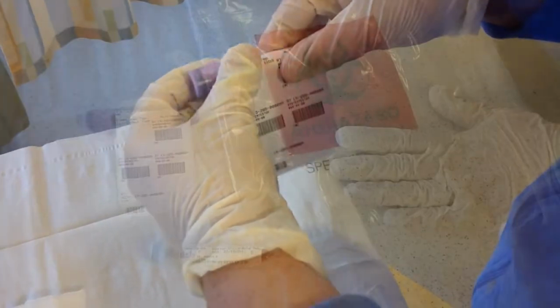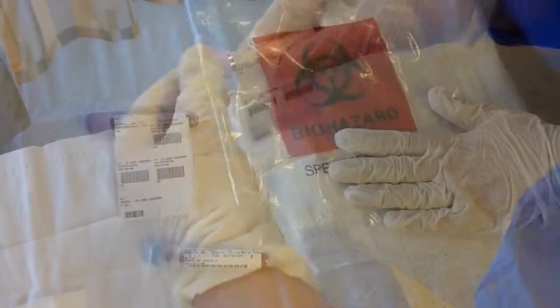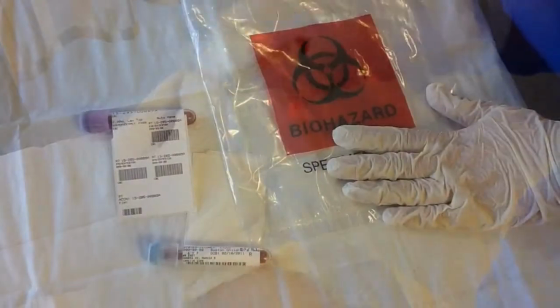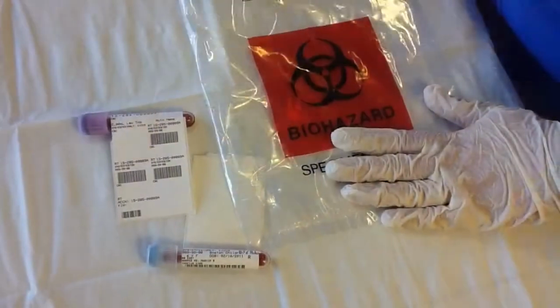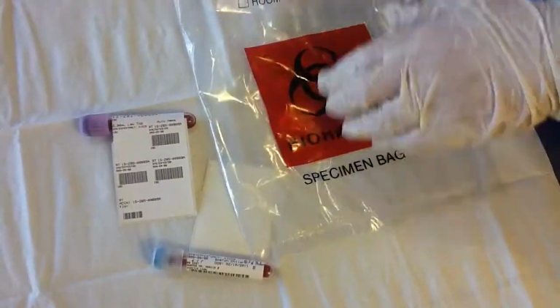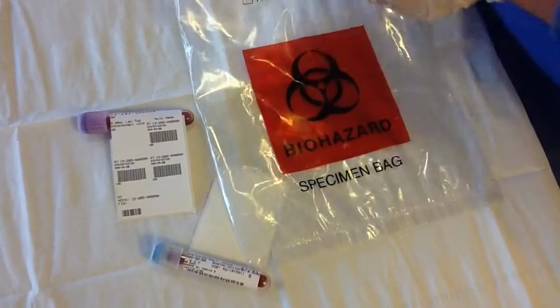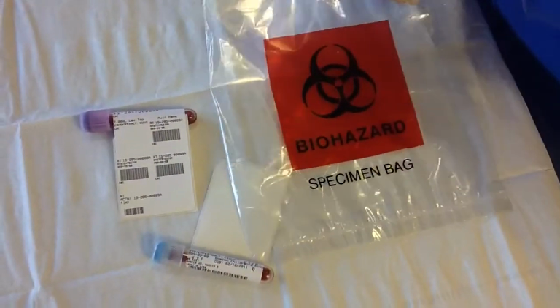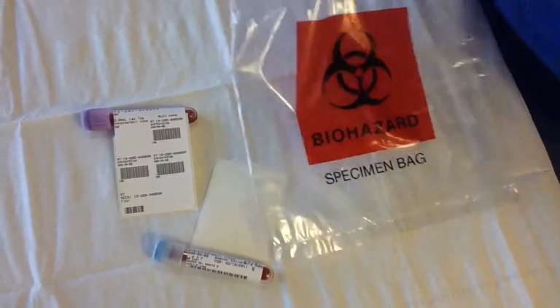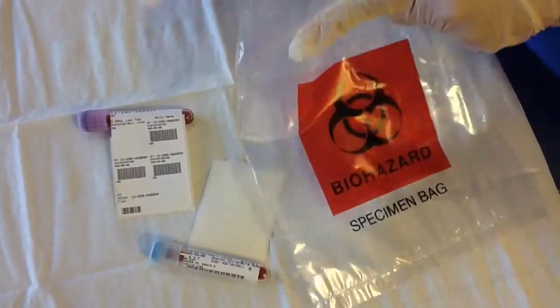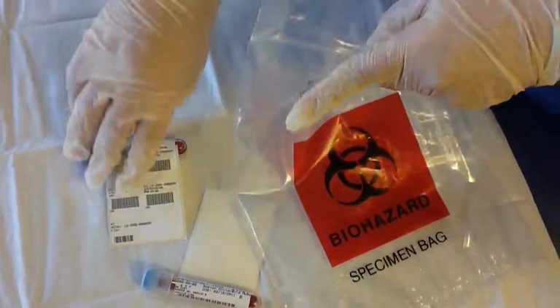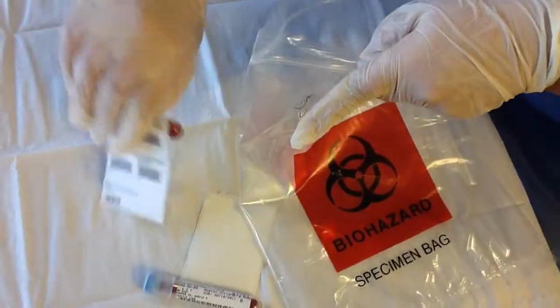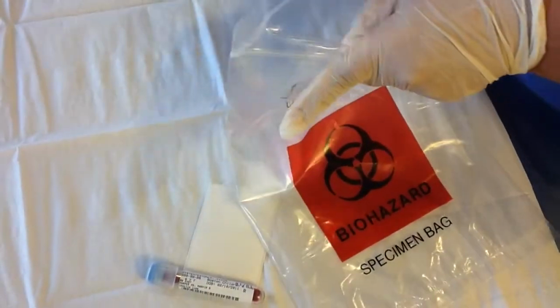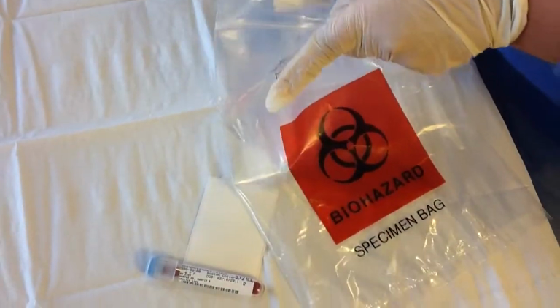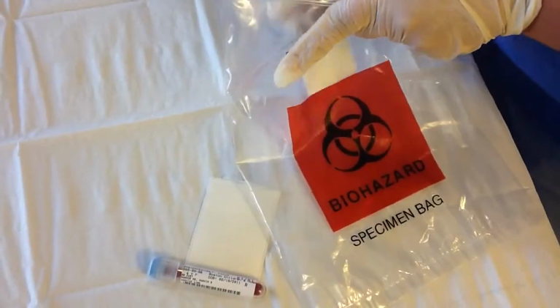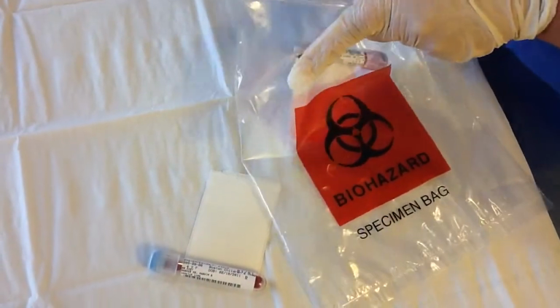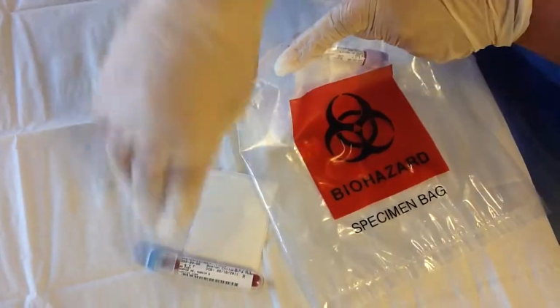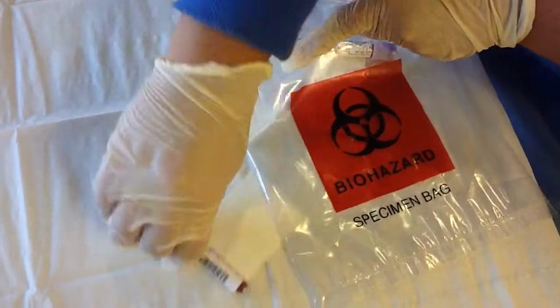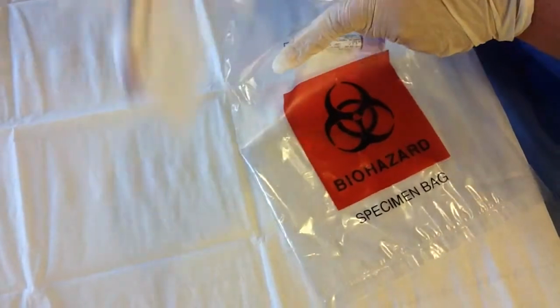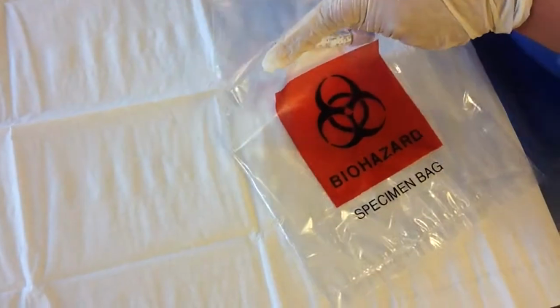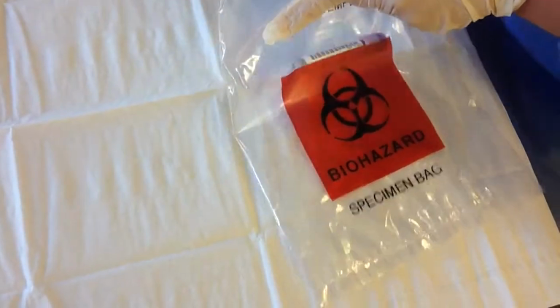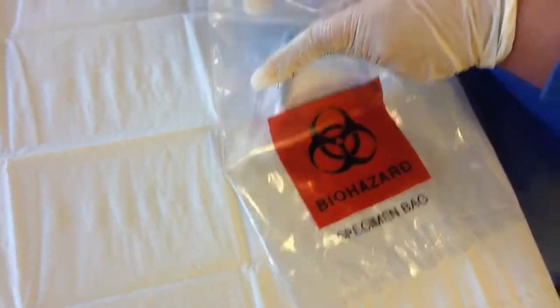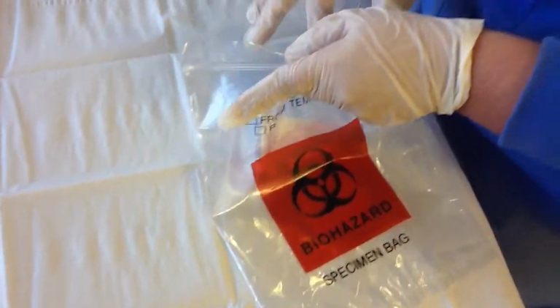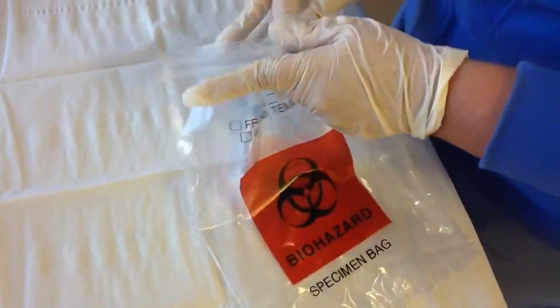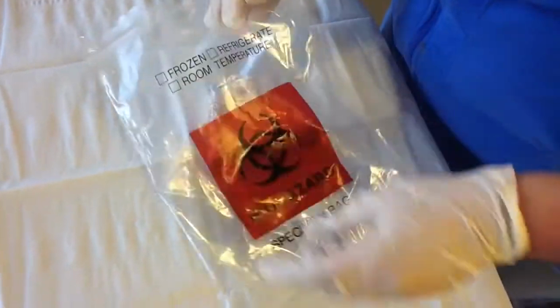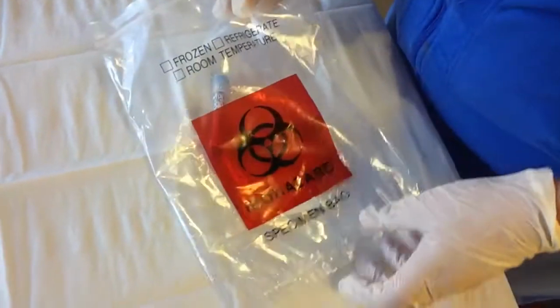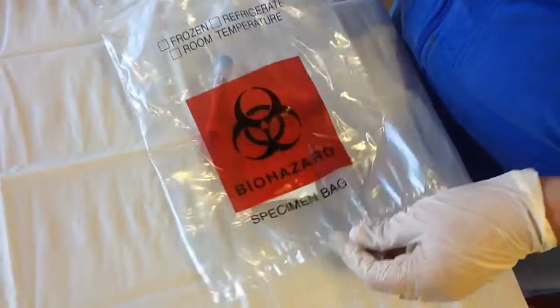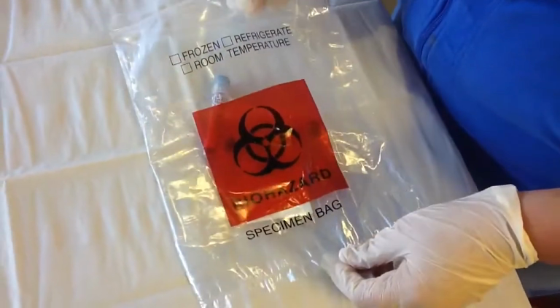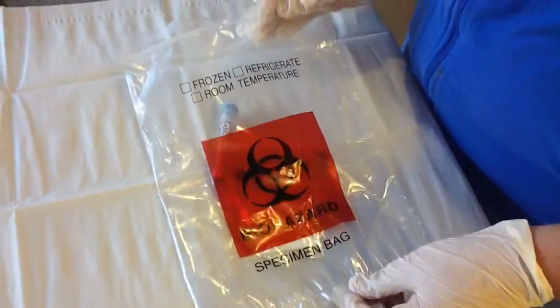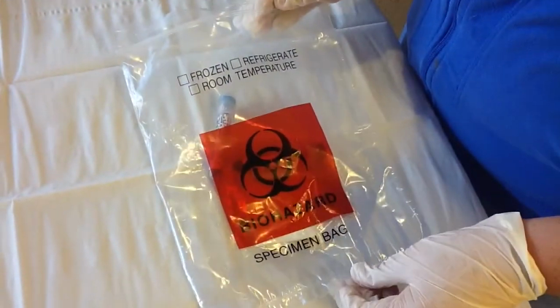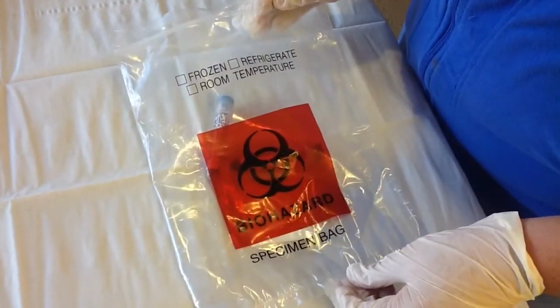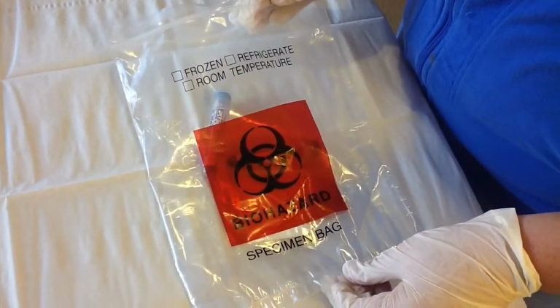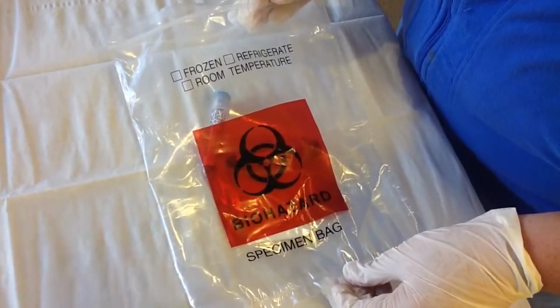Now you're ready to send your labs to lab control. Remember: one patient, one bag, no exceptions.